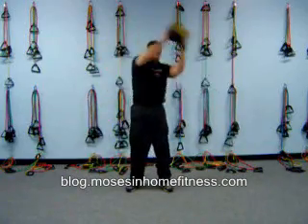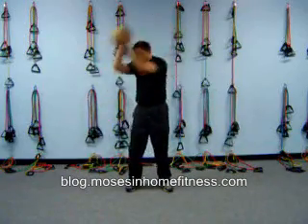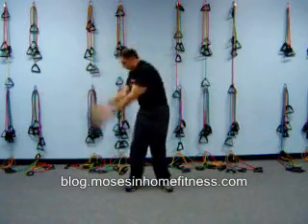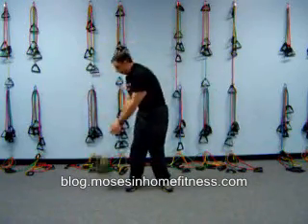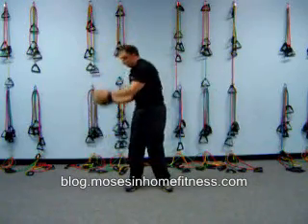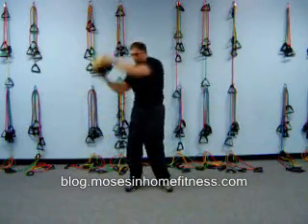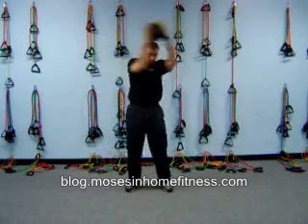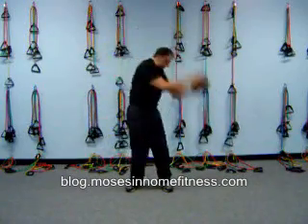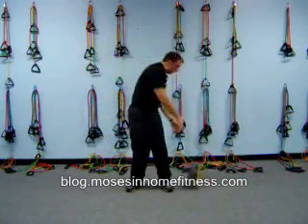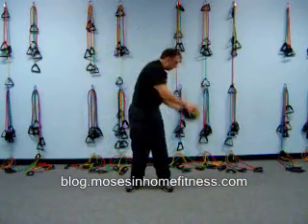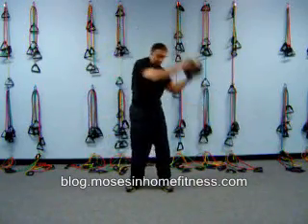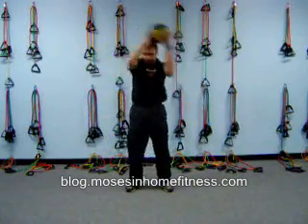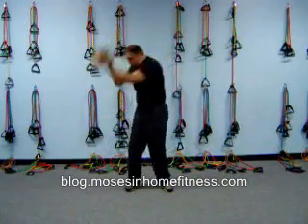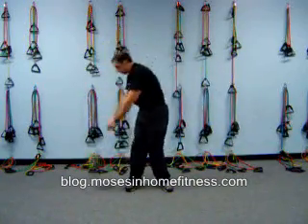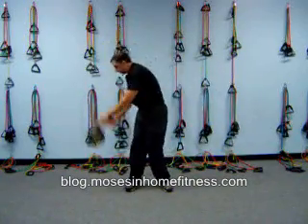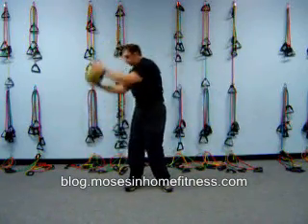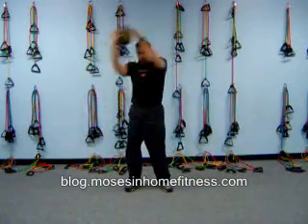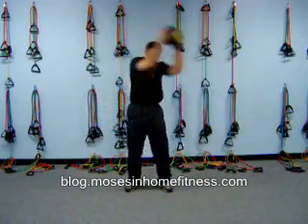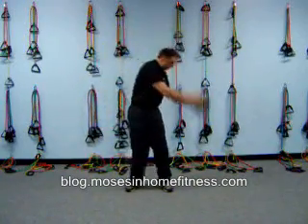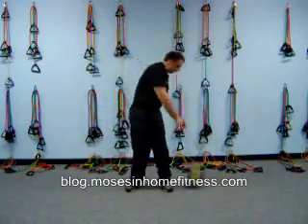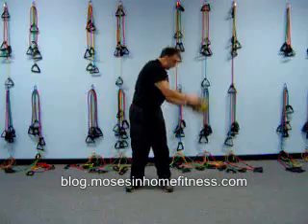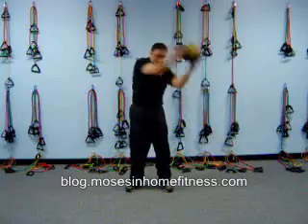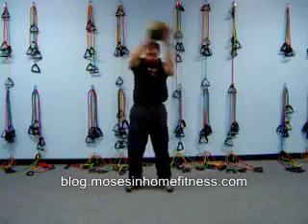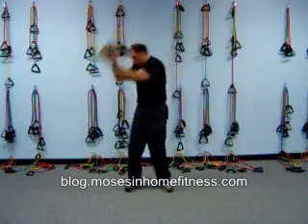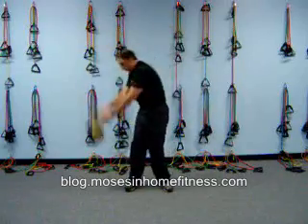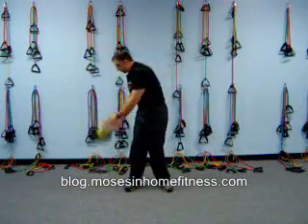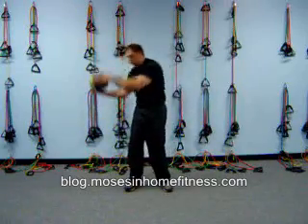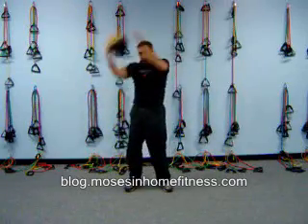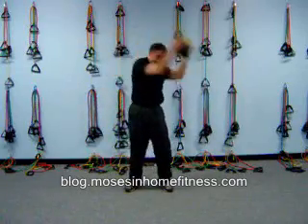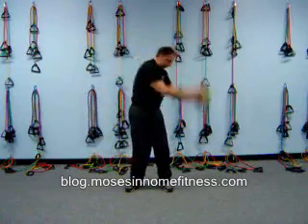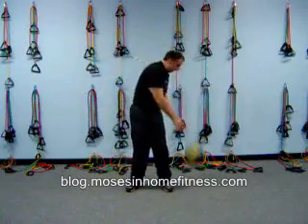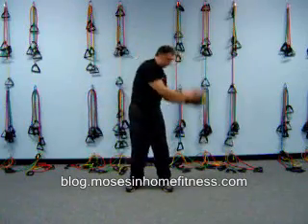Throw it down harder, go faster — a lot of core stability and strength.